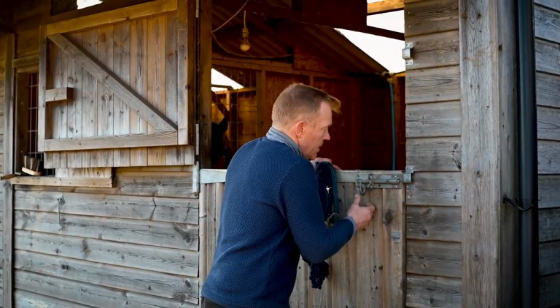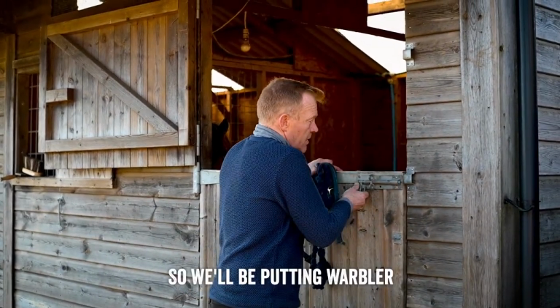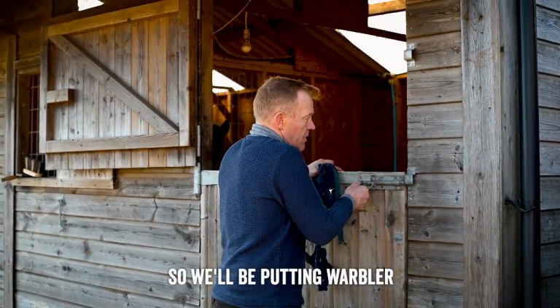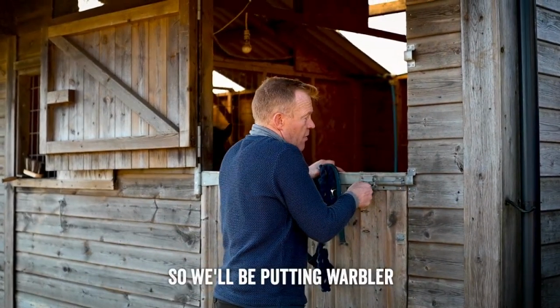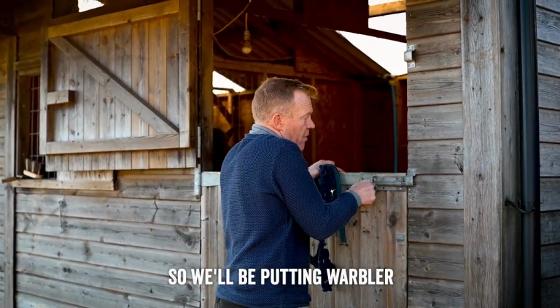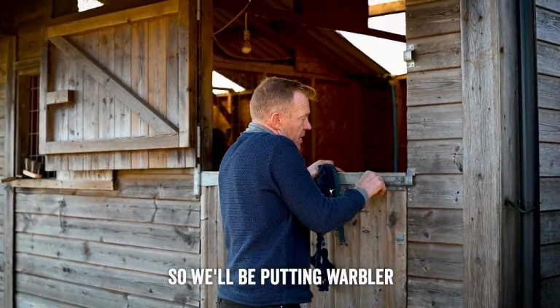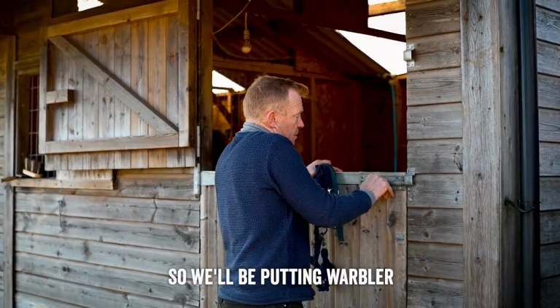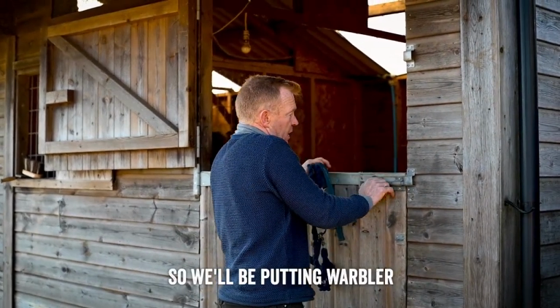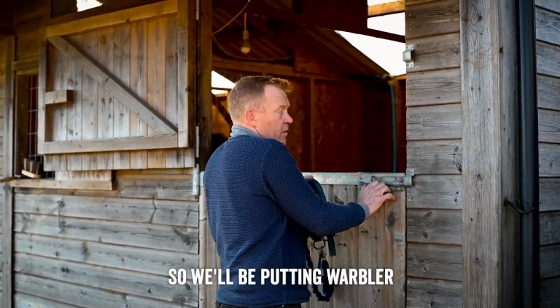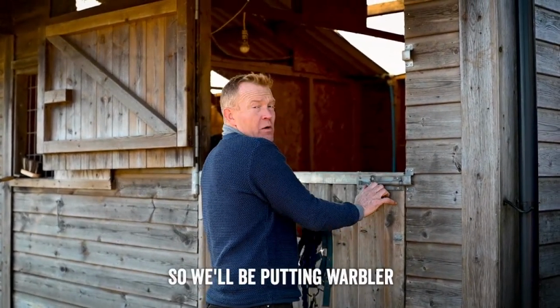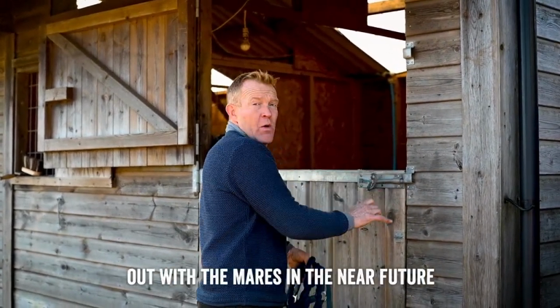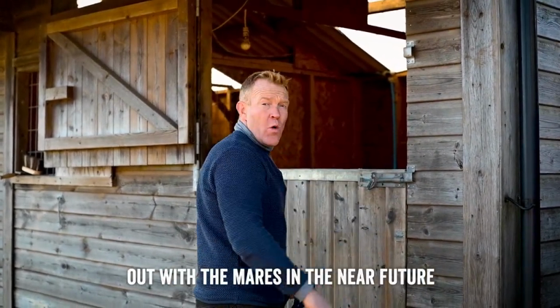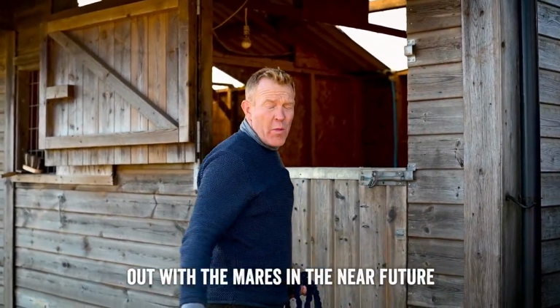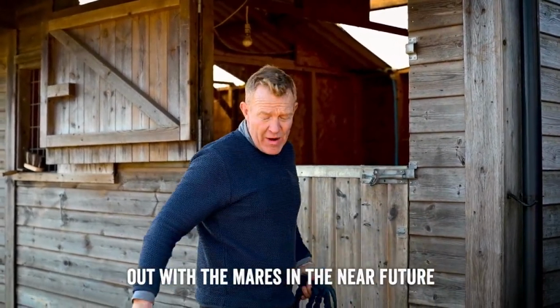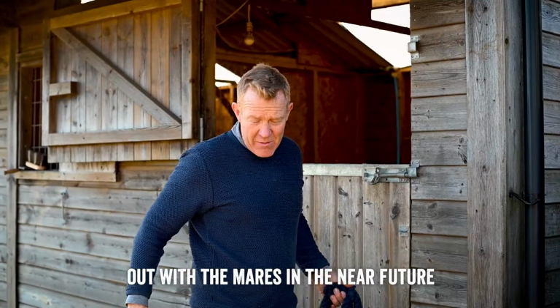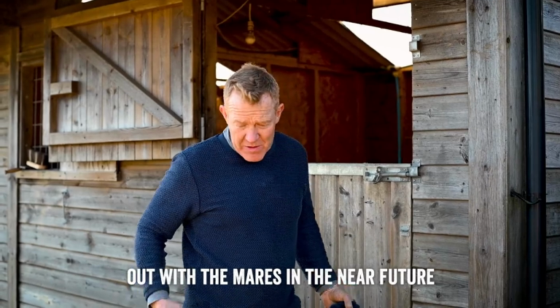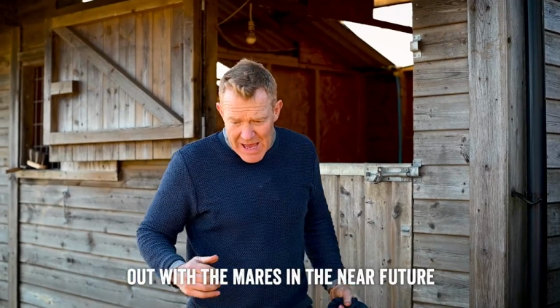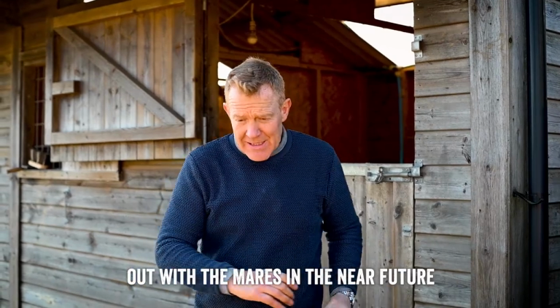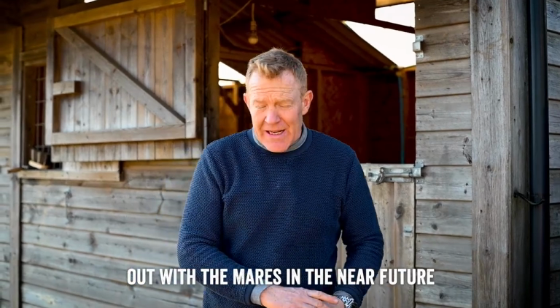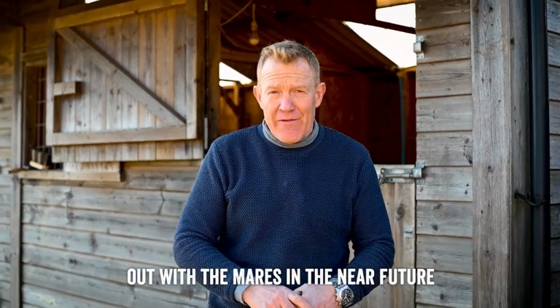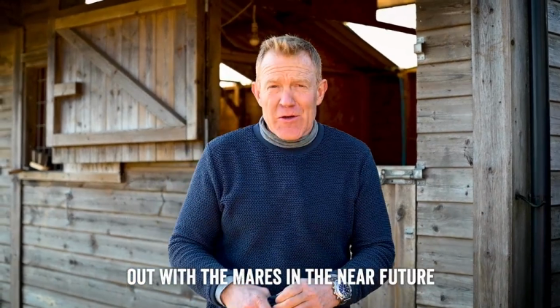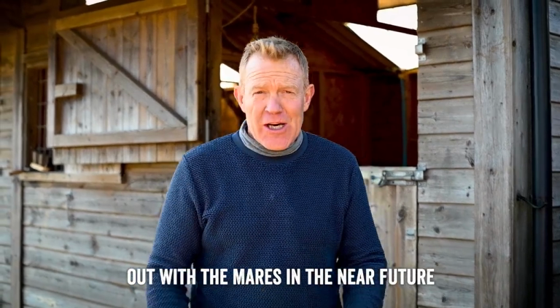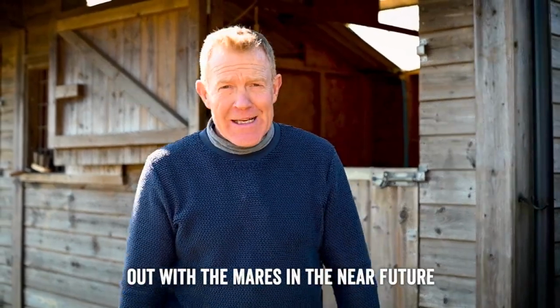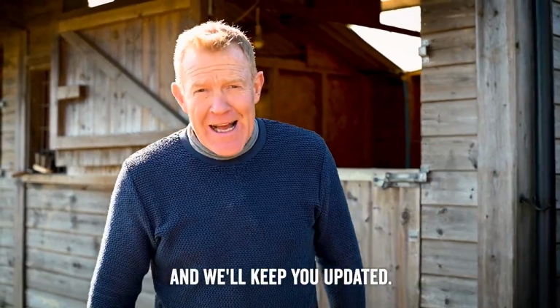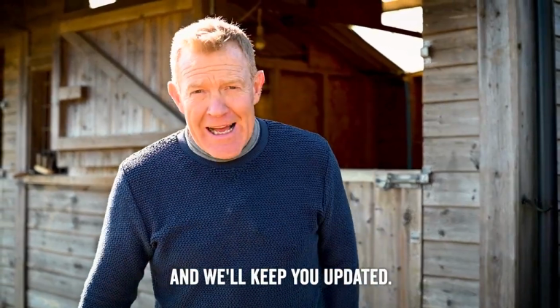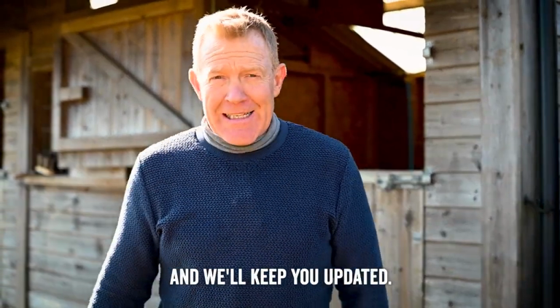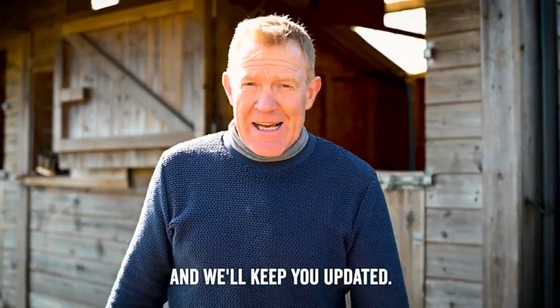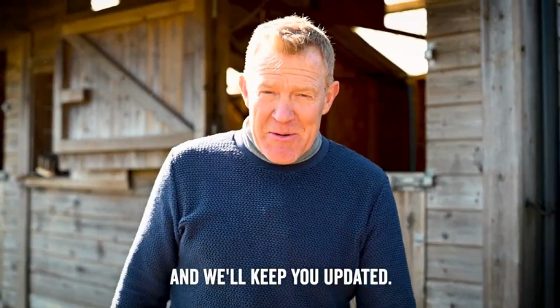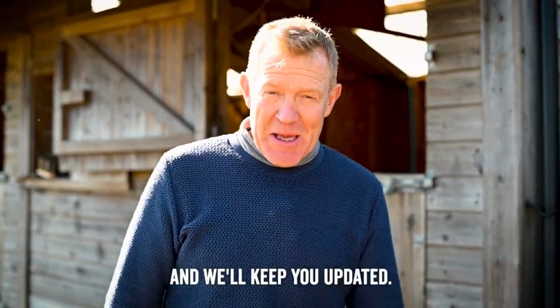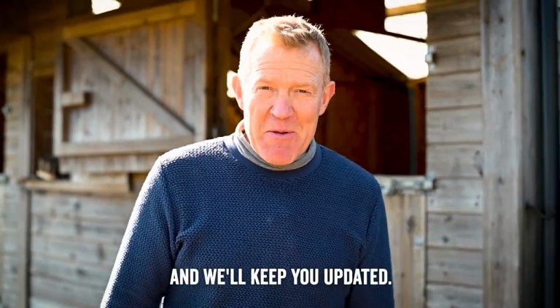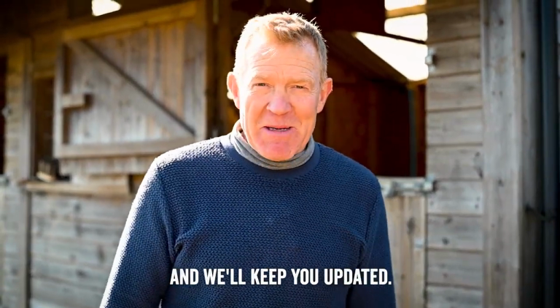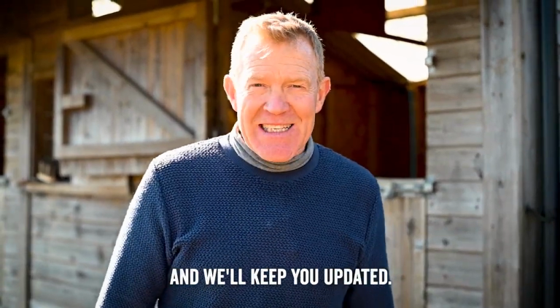We'll be putting Warbler out with the mares in the near future and we'll keep you updated.